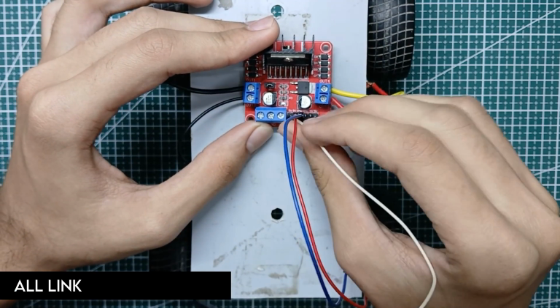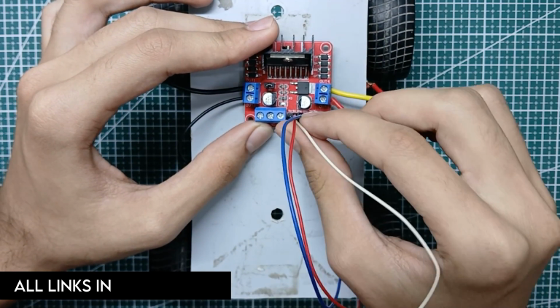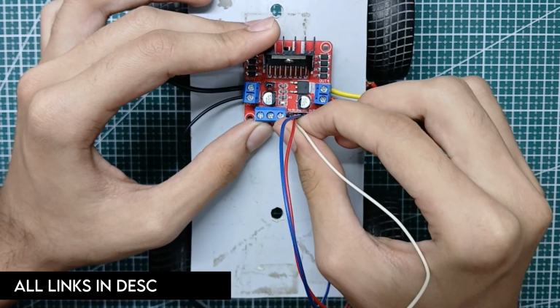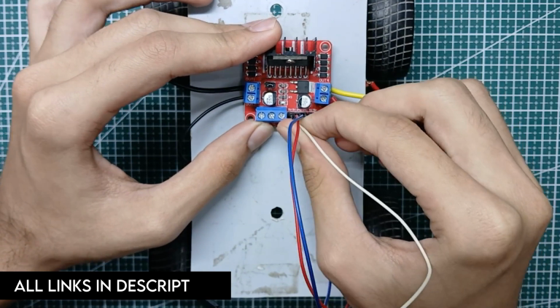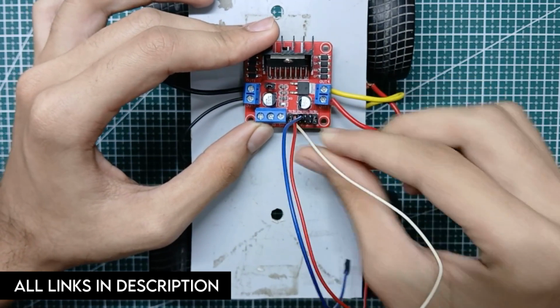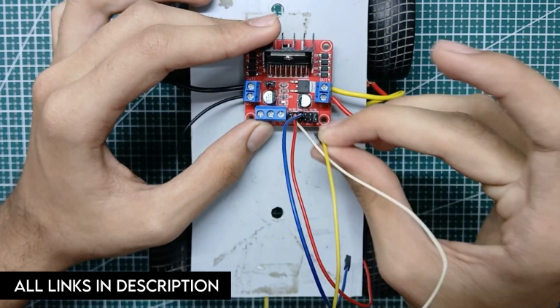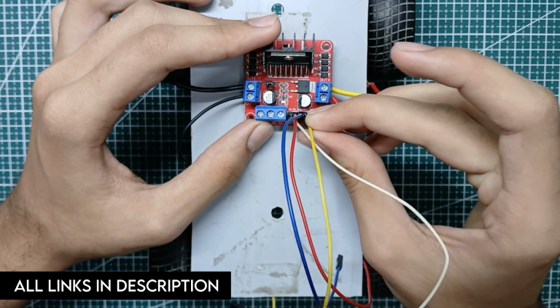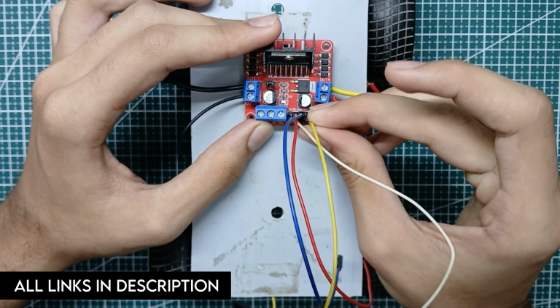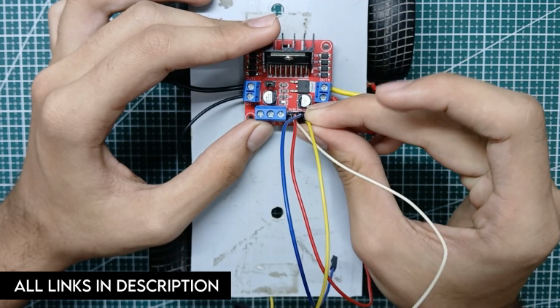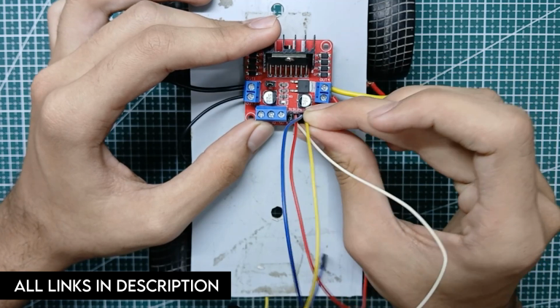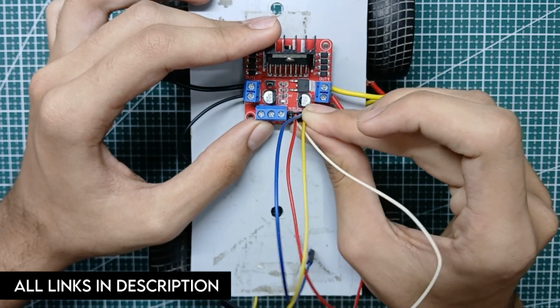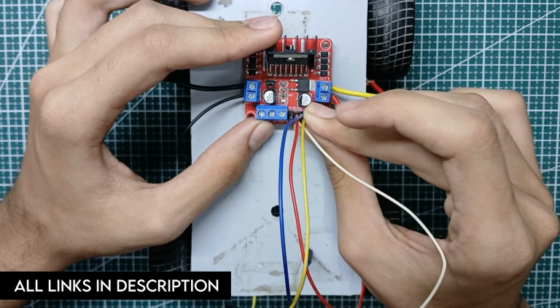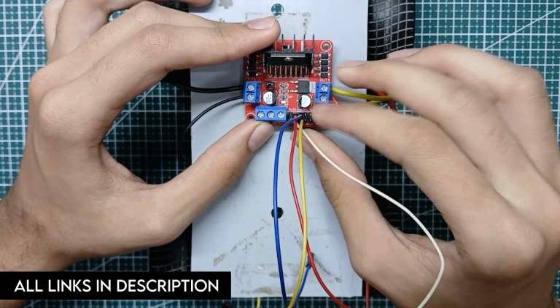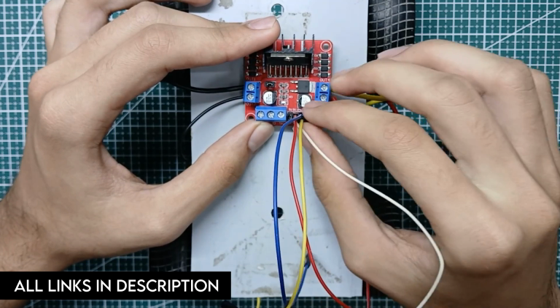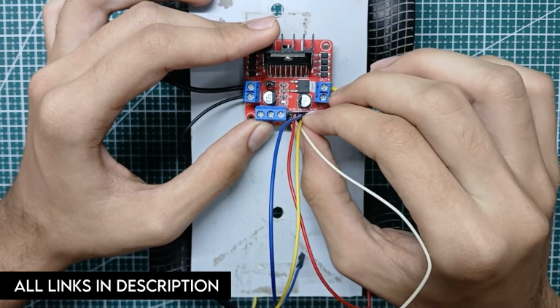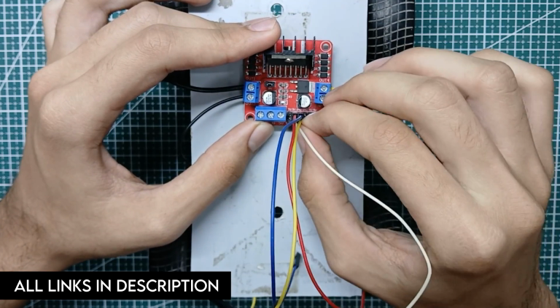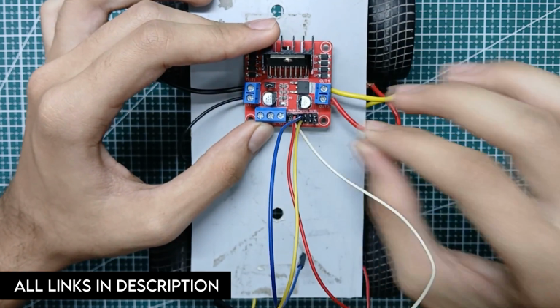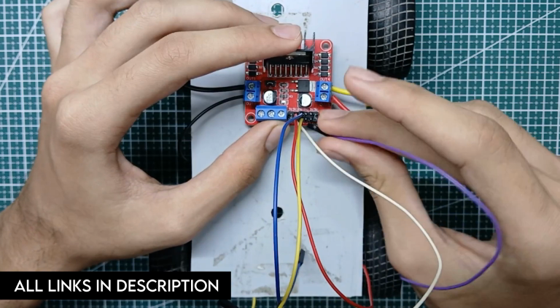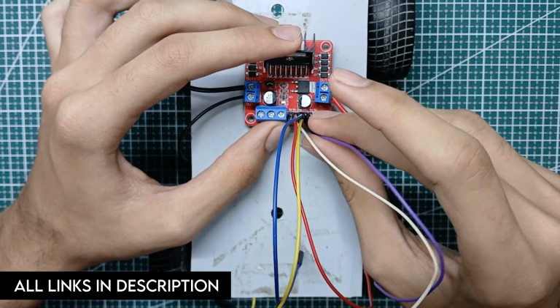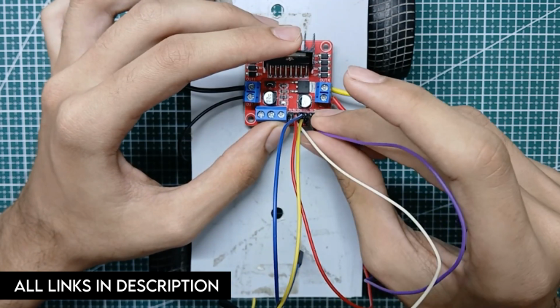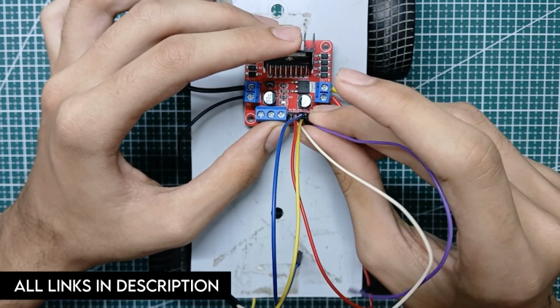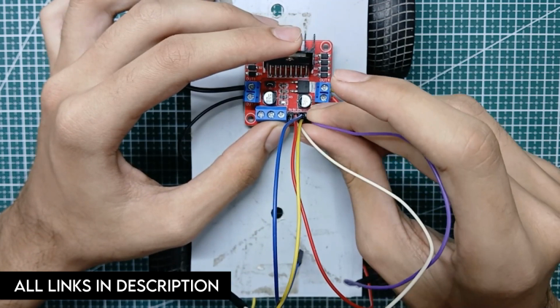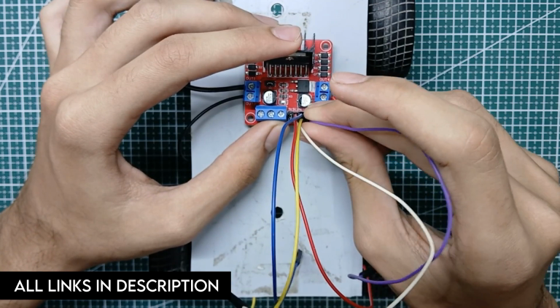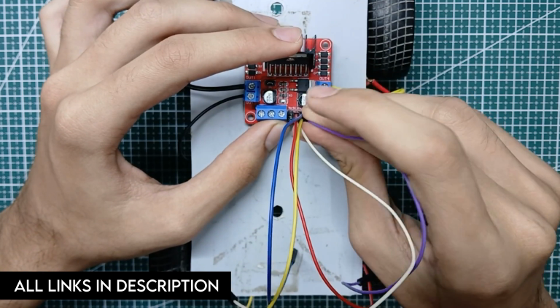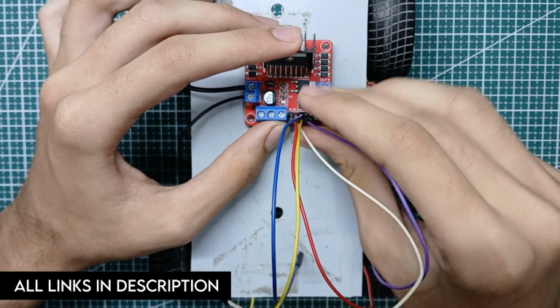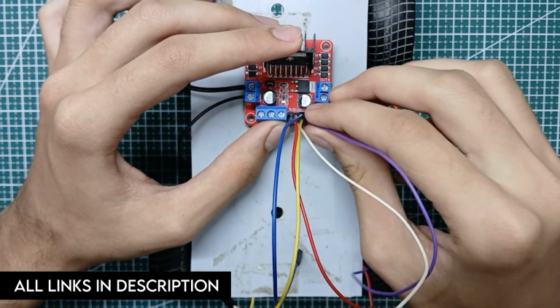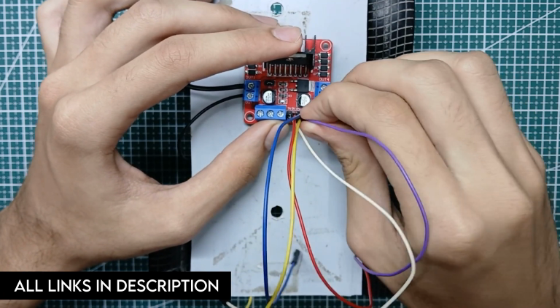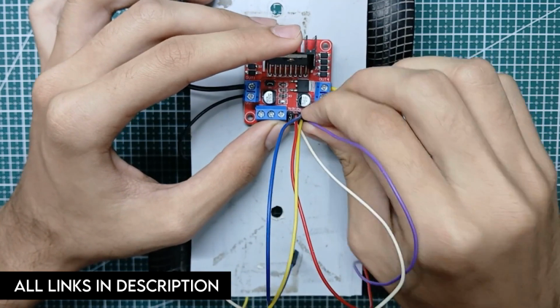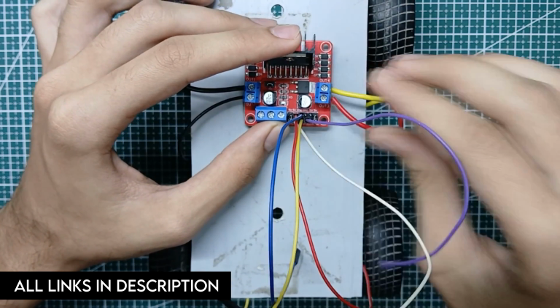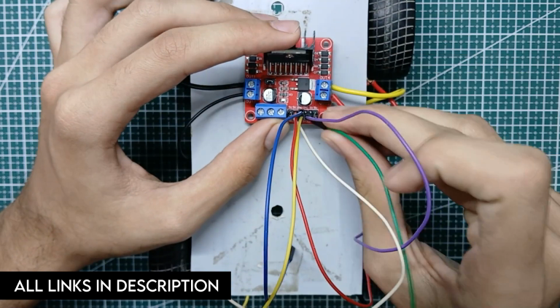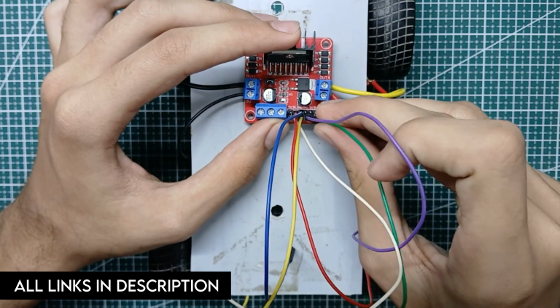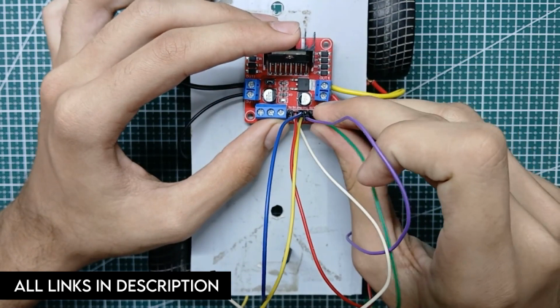The links to the circuit diagram of this project and also the components used in this project are given in the description.